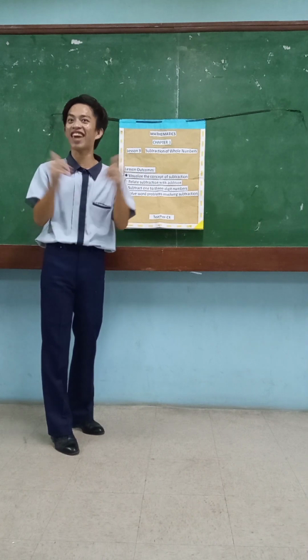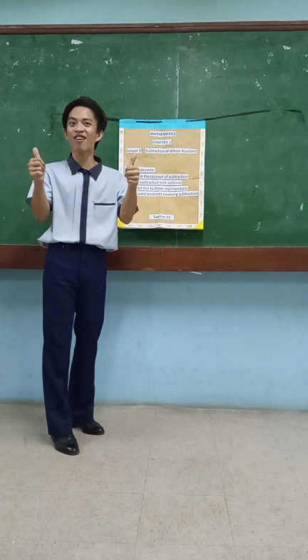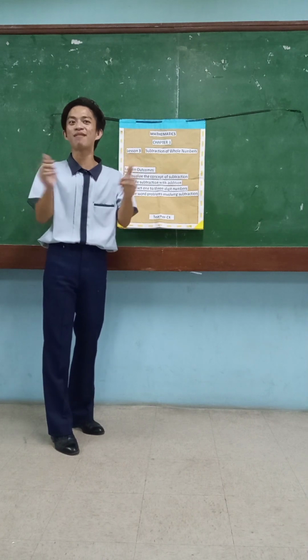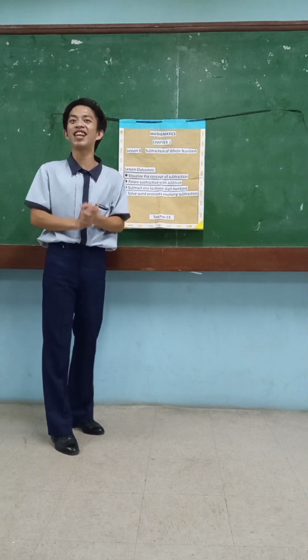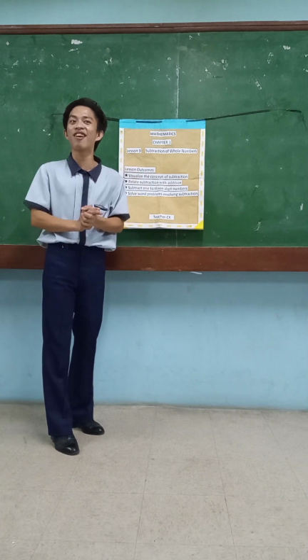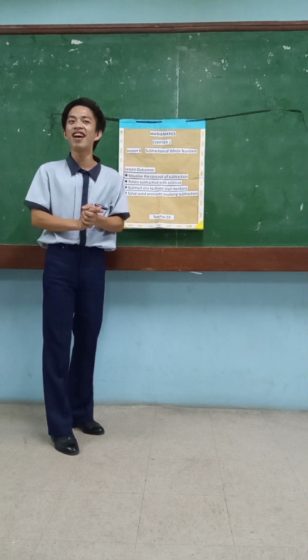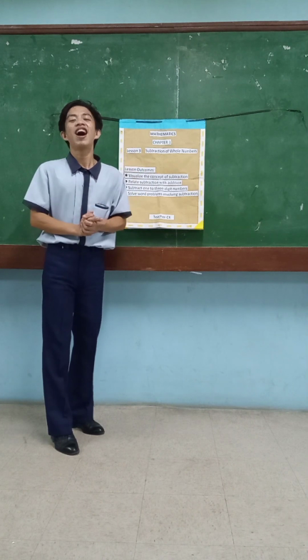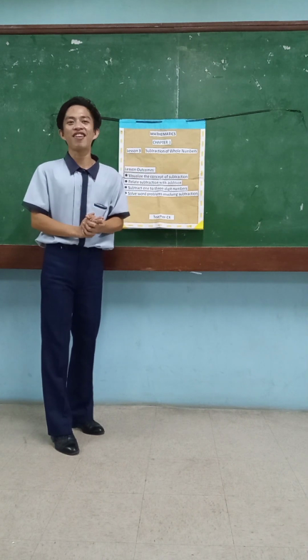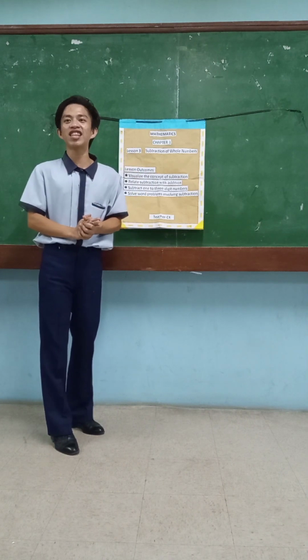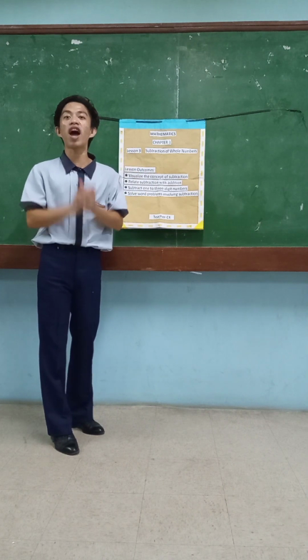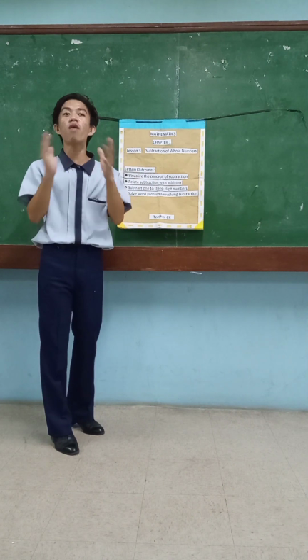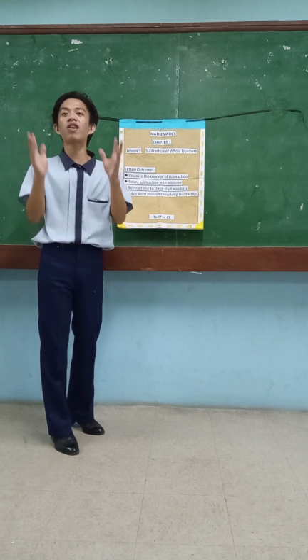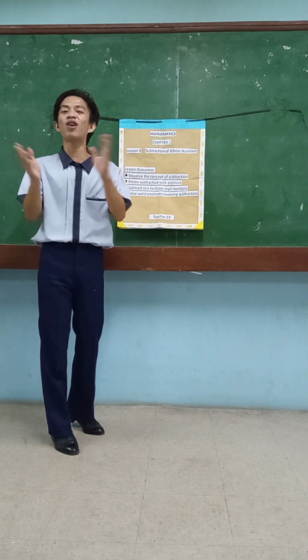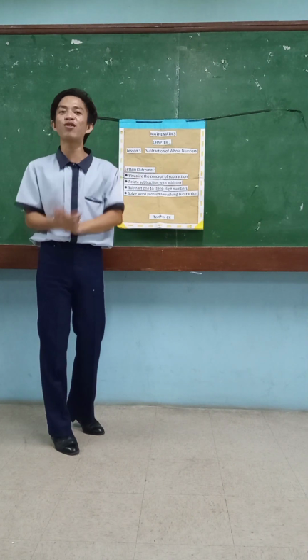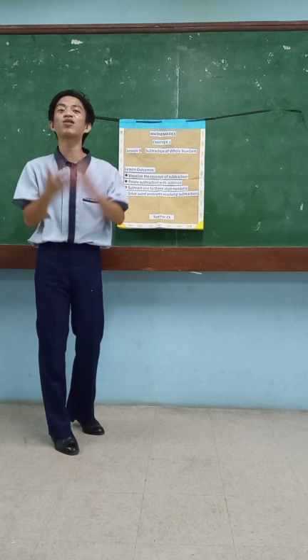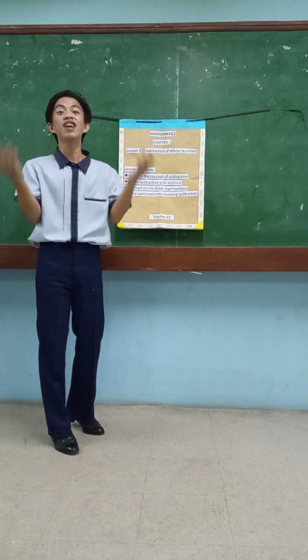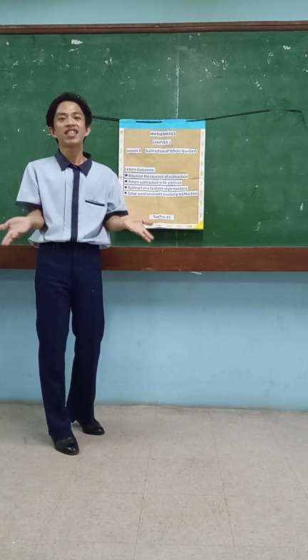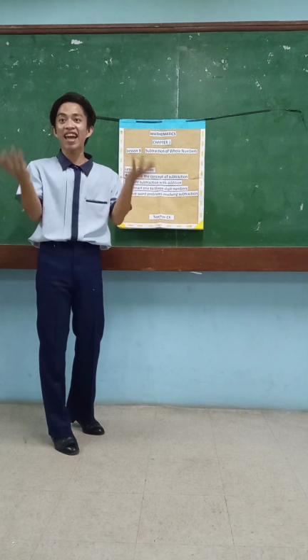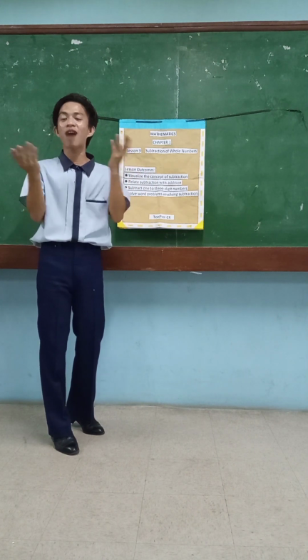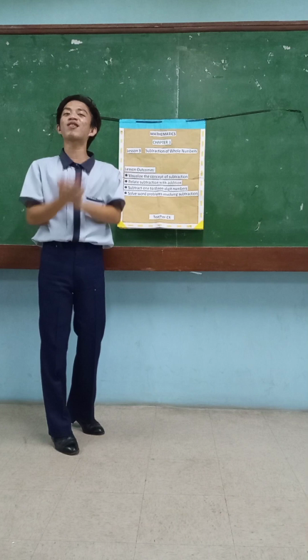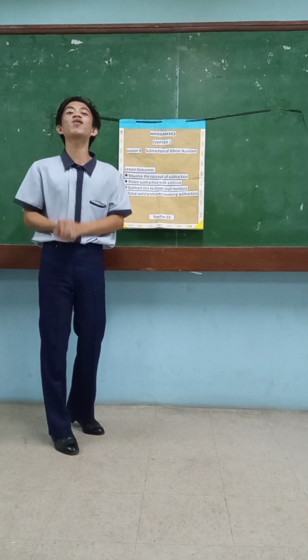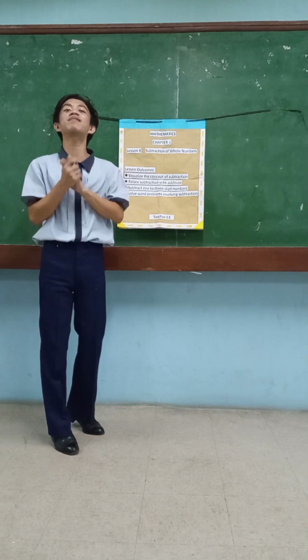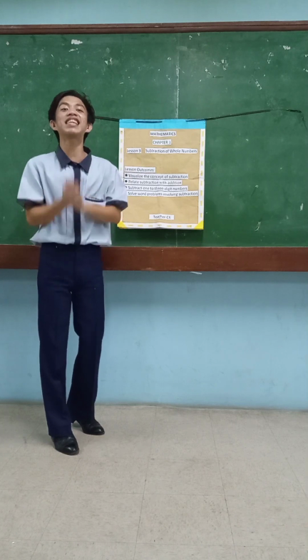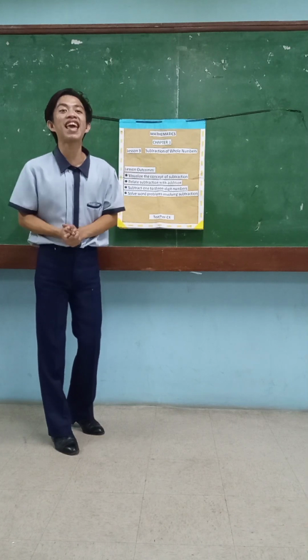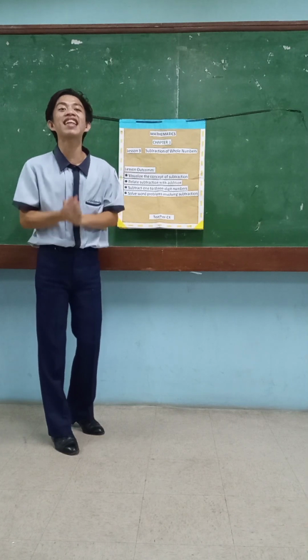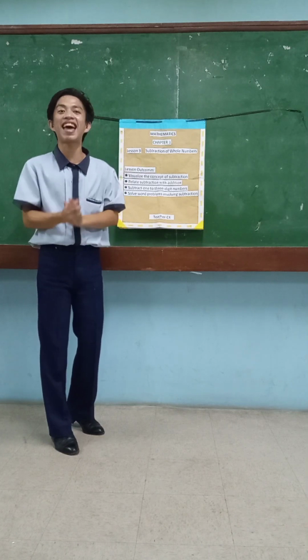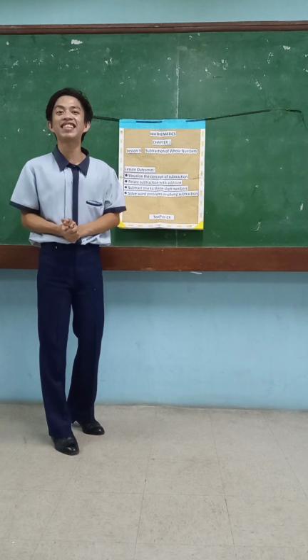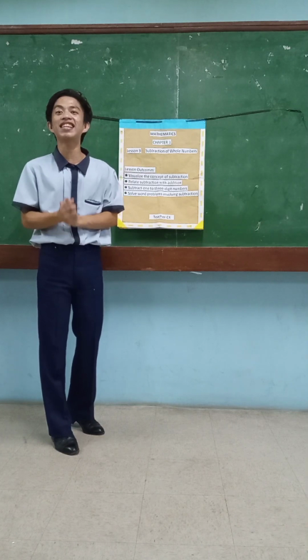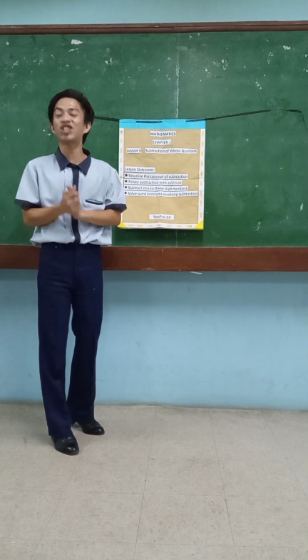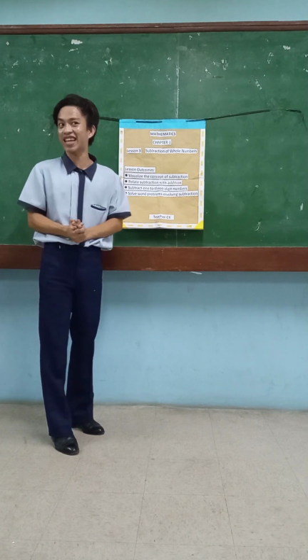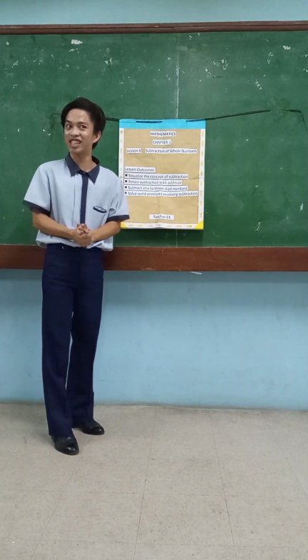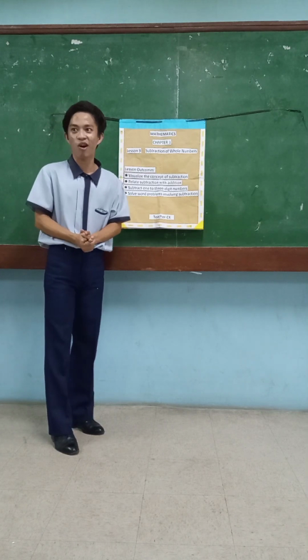Okay? Are you ready? So I want all of you to stand up because we will be singing and dancing the Chikading song.